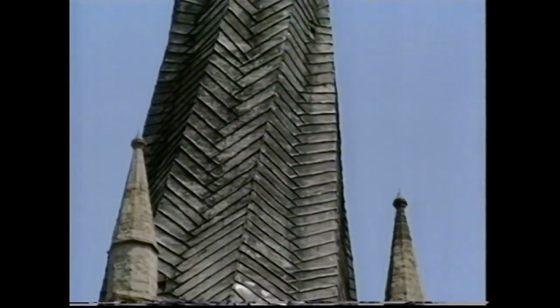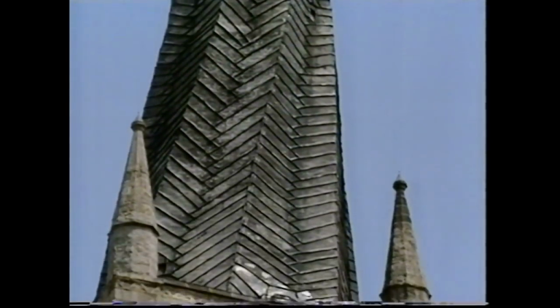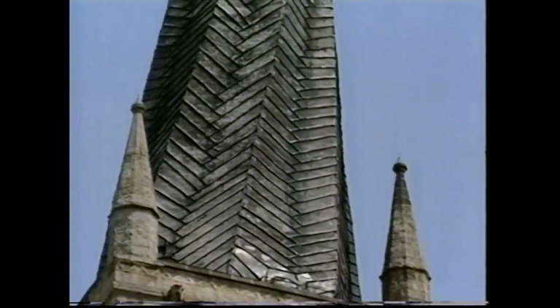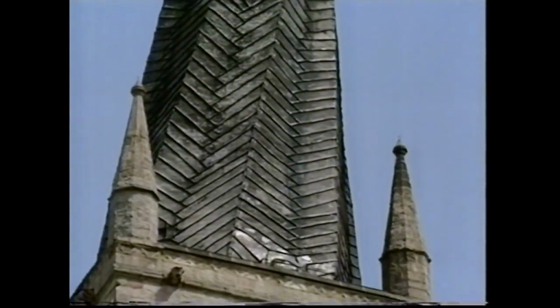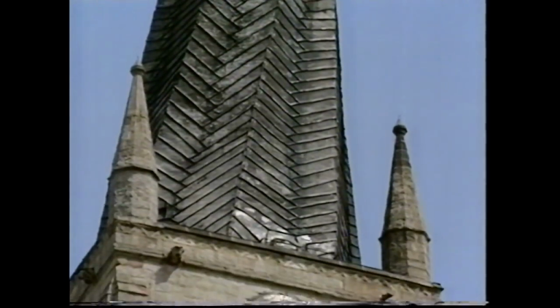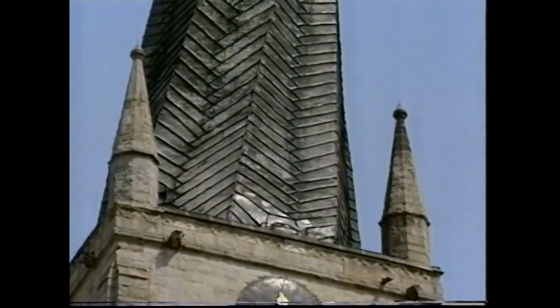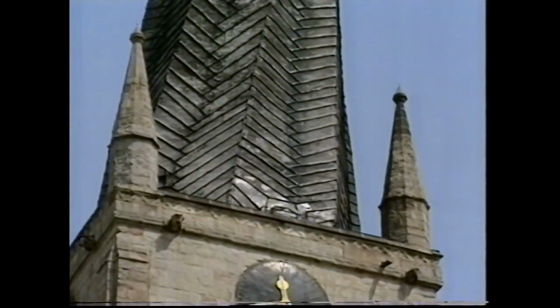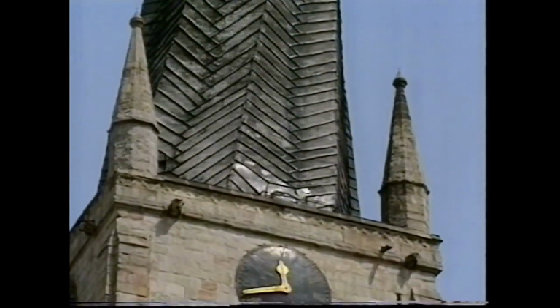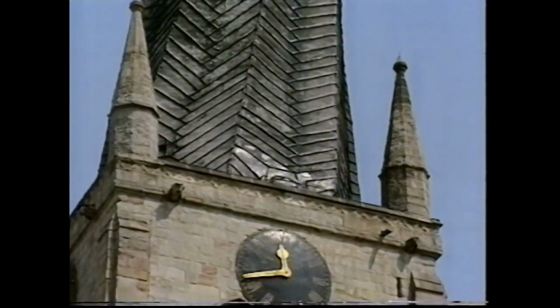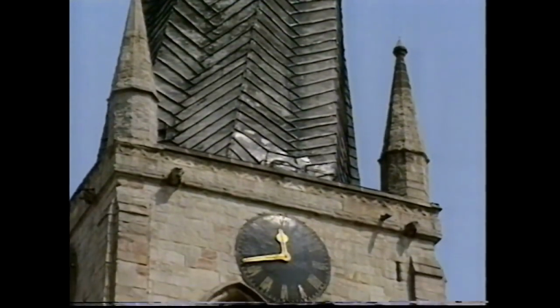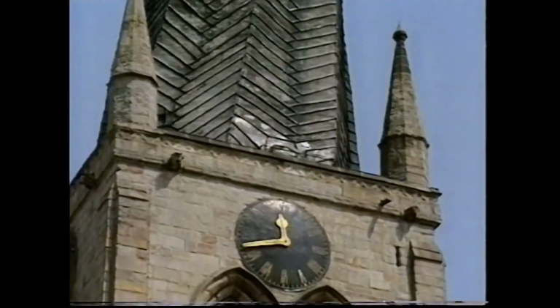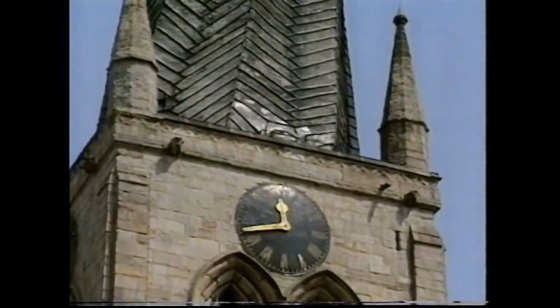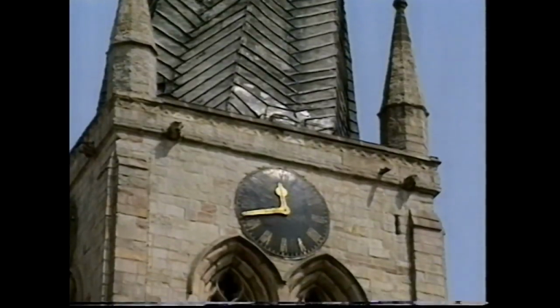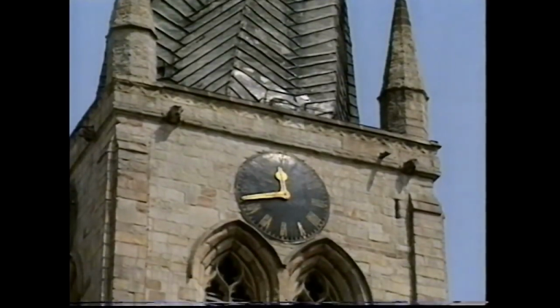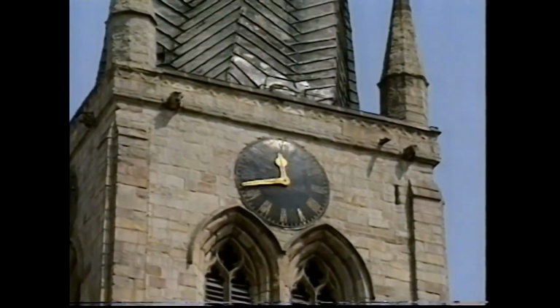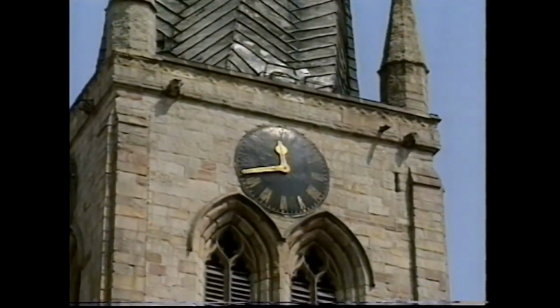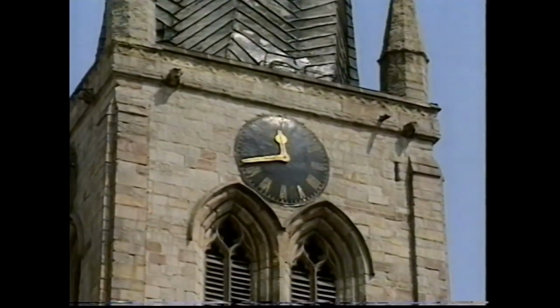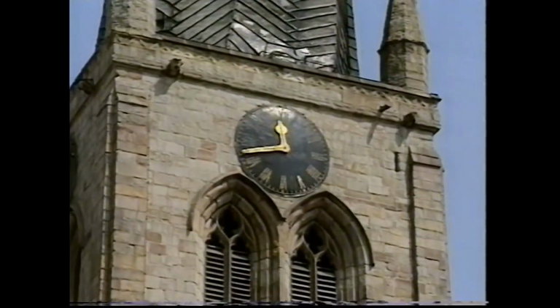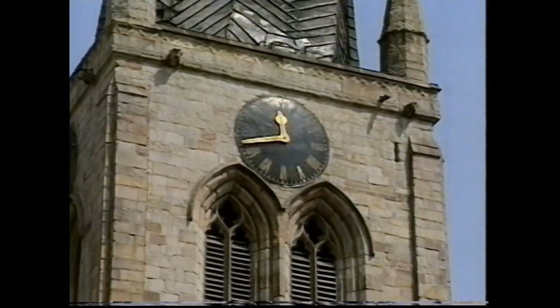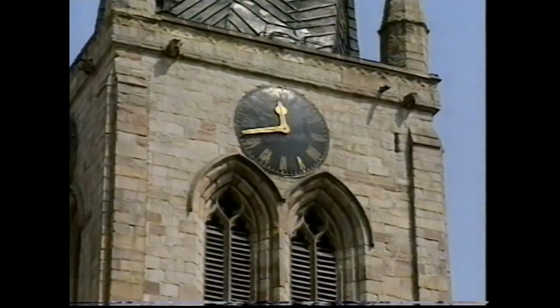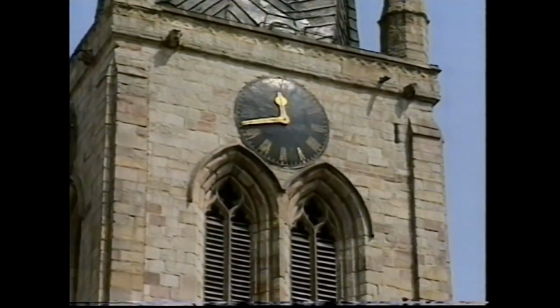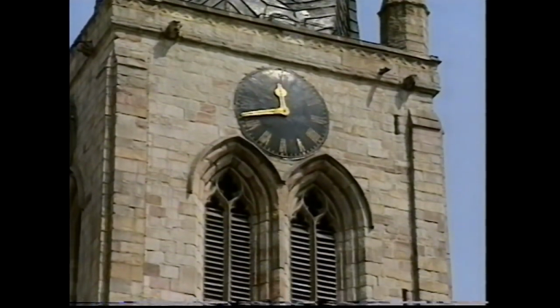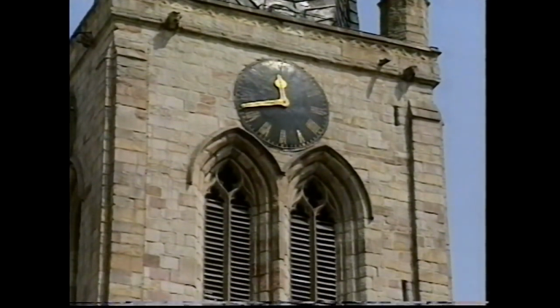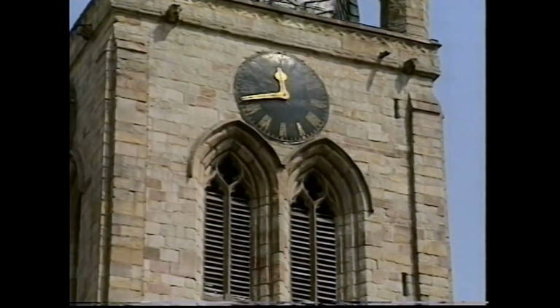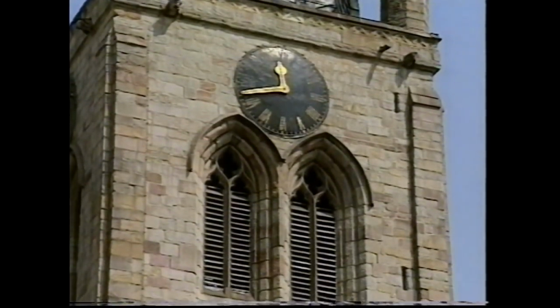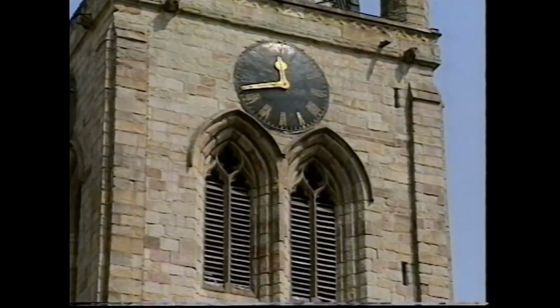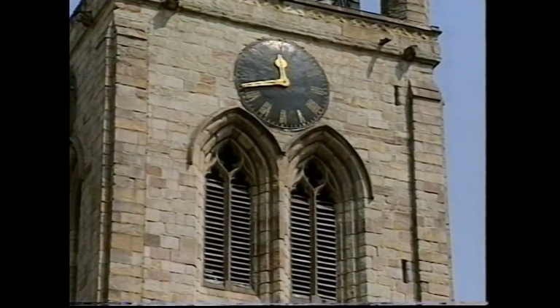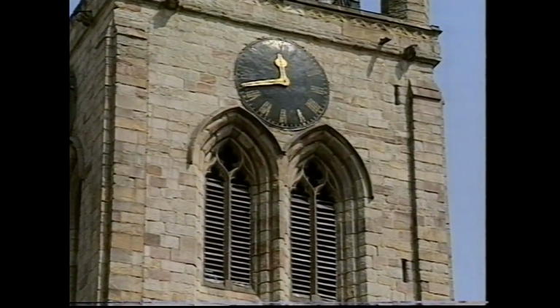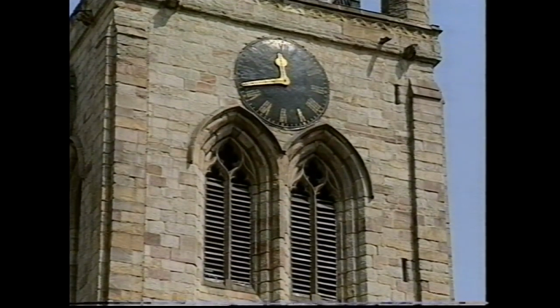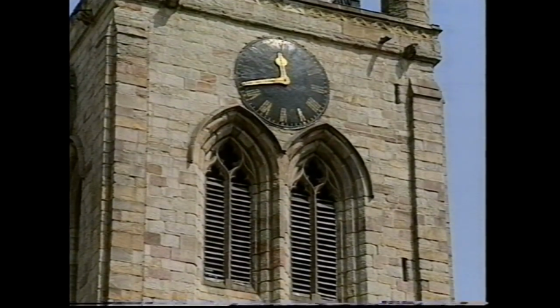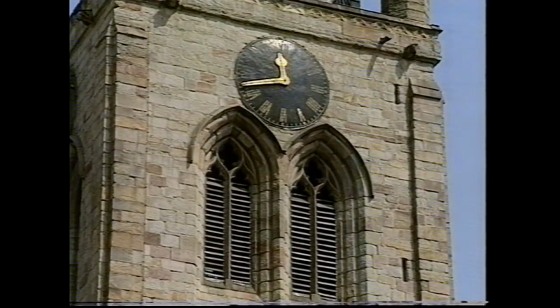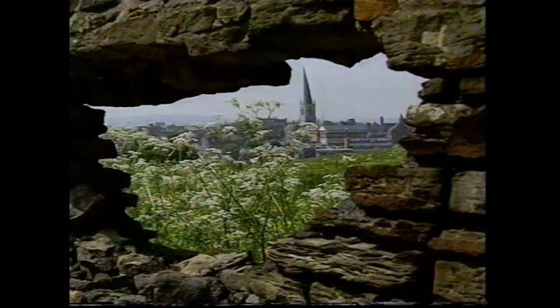Despite the fact that it's more than eight feet out of line, the spire, I'm told, is quite stable.